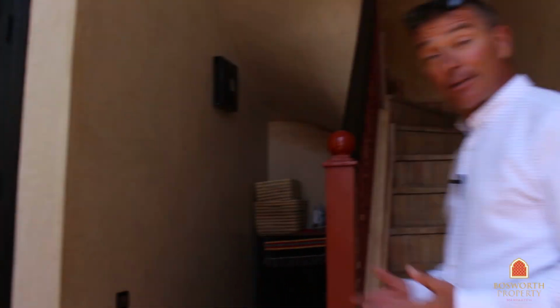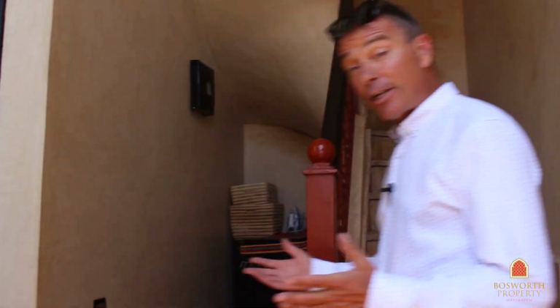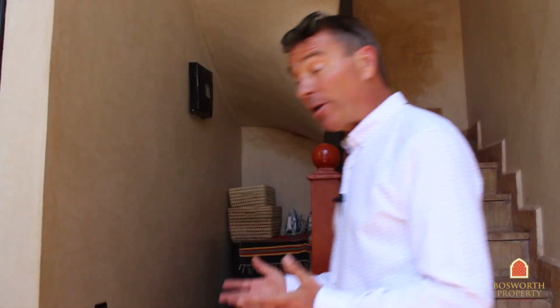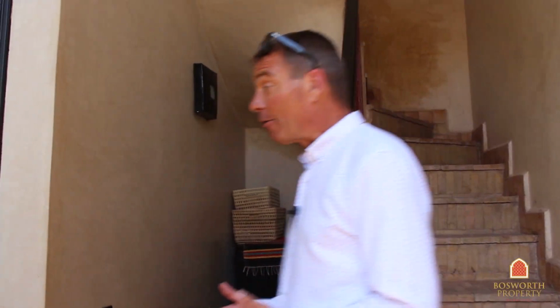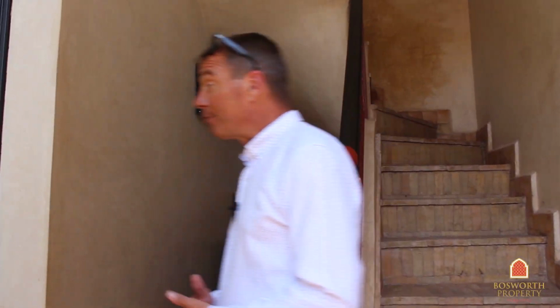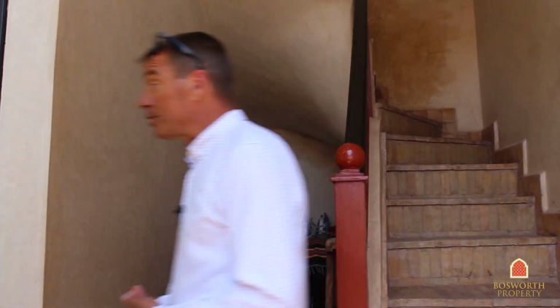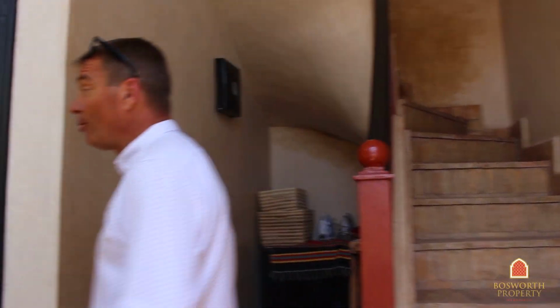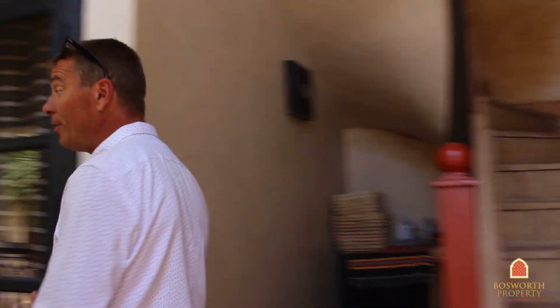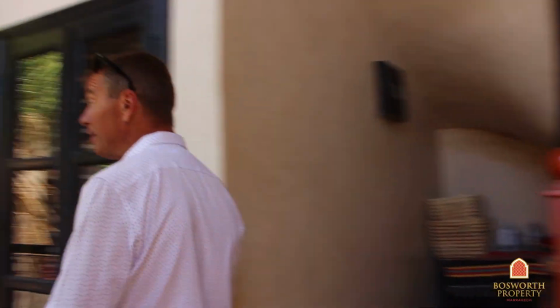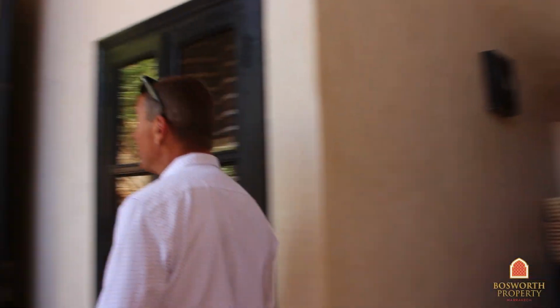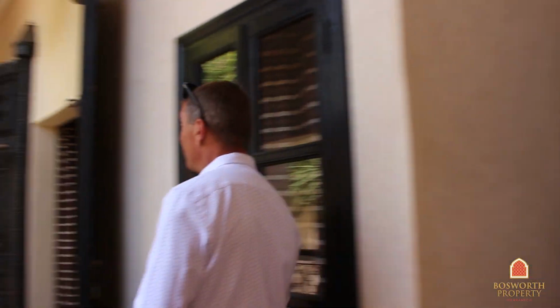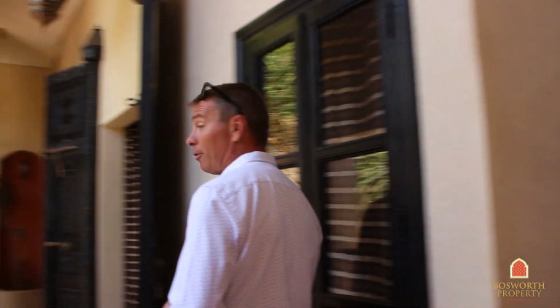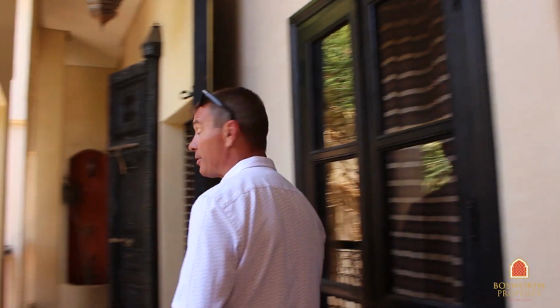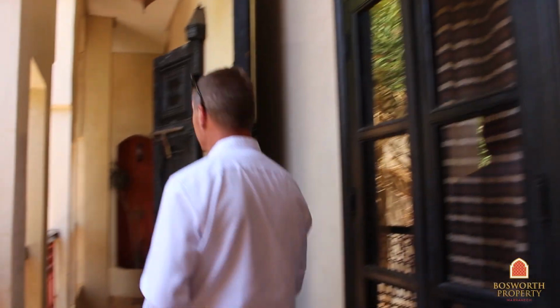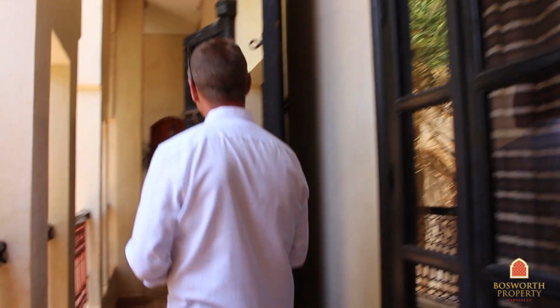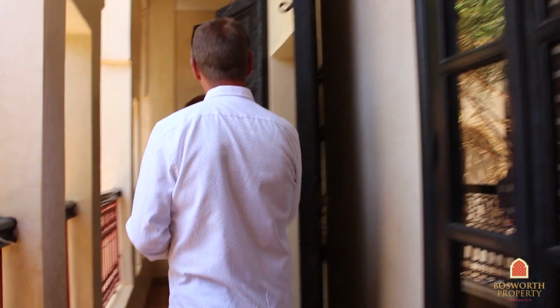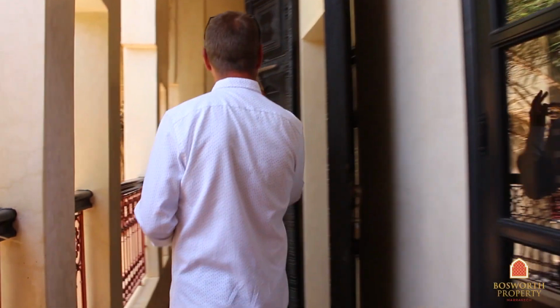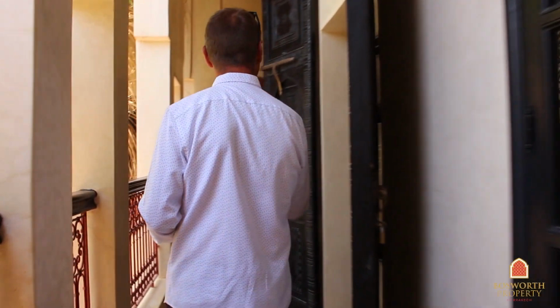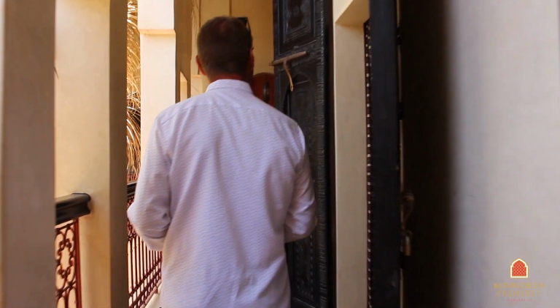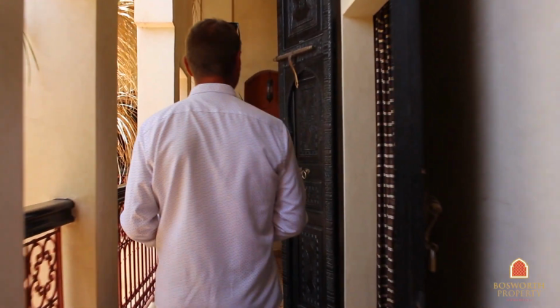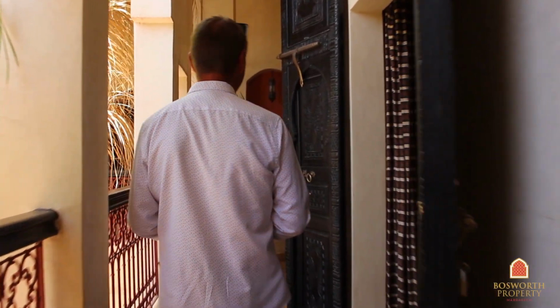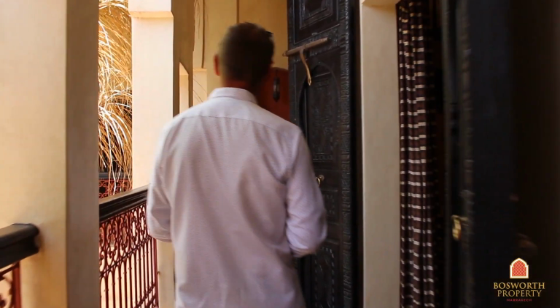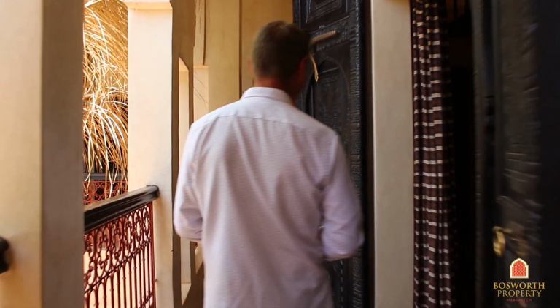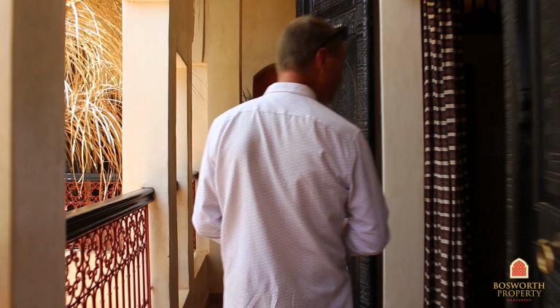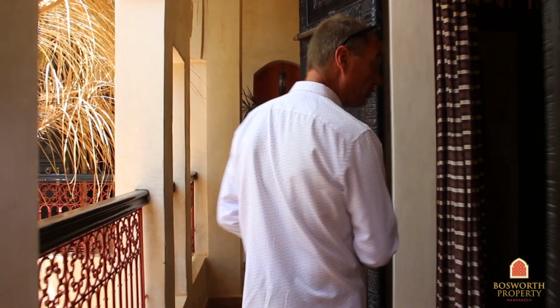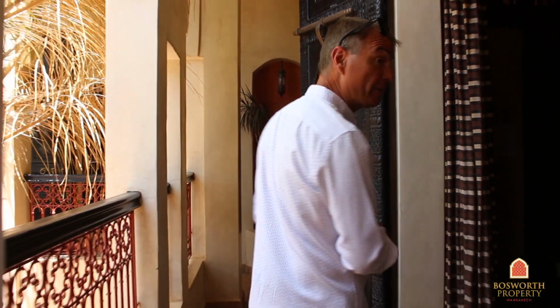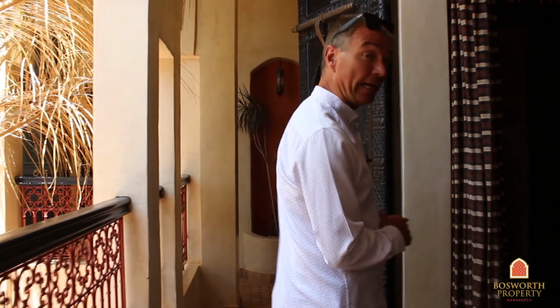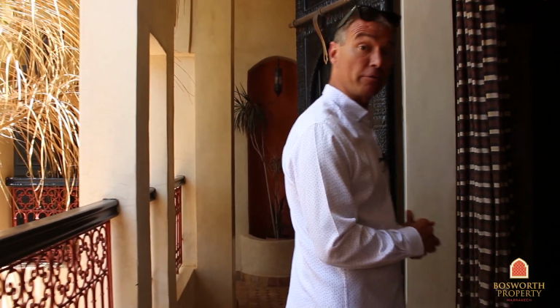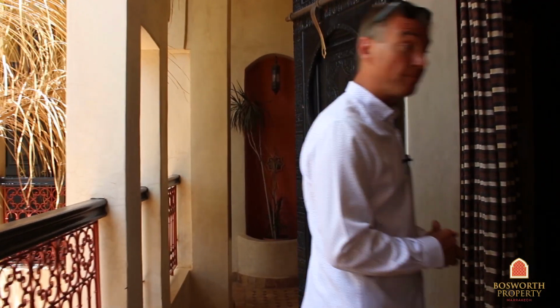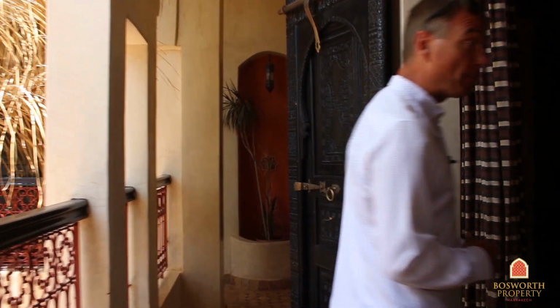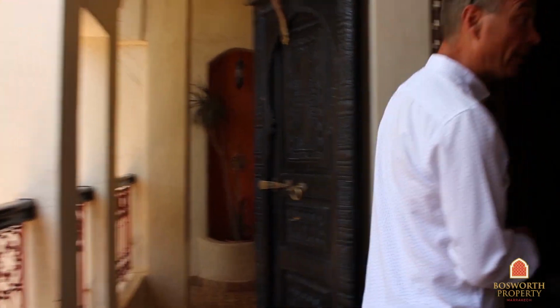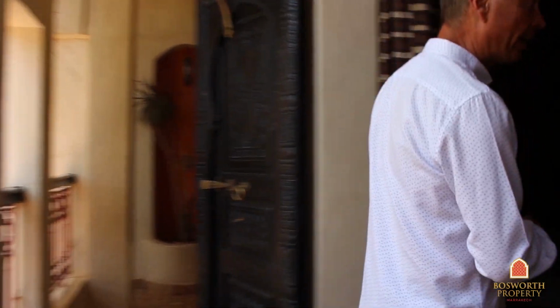Here we are on the first floor, along this corridor — three and a half meters high, absolutely gorgeous, with lots of tadlec and lots of zellij tiling.